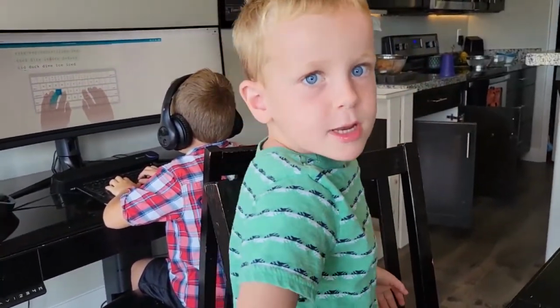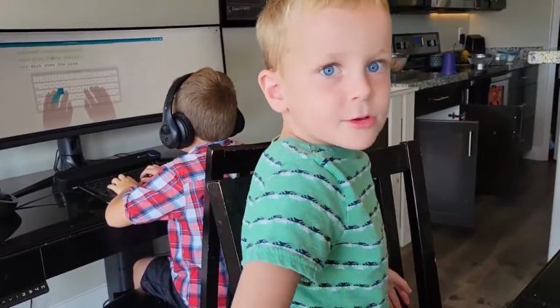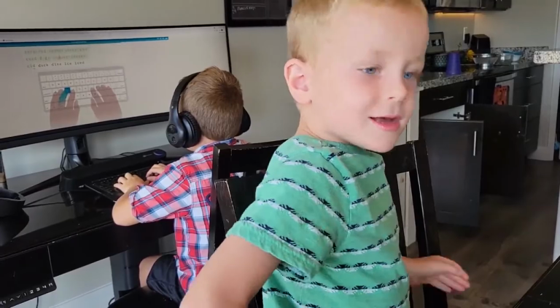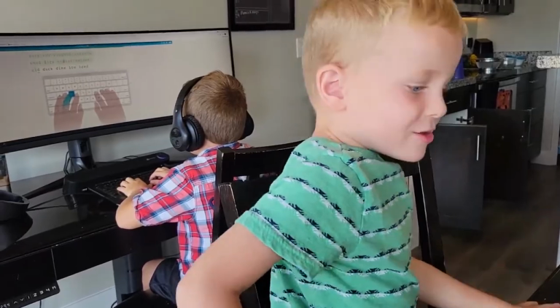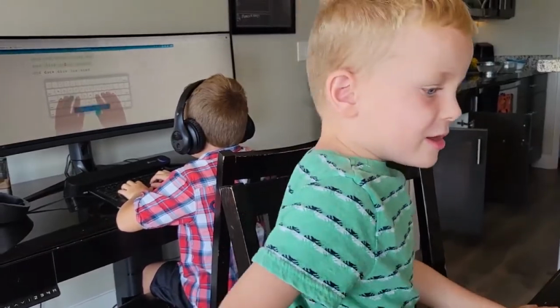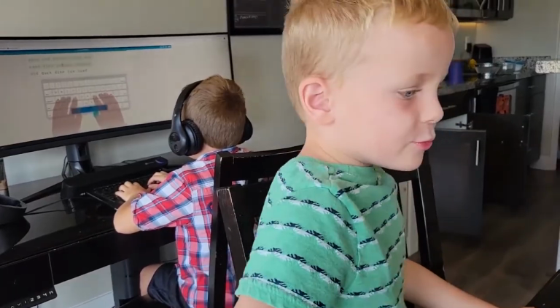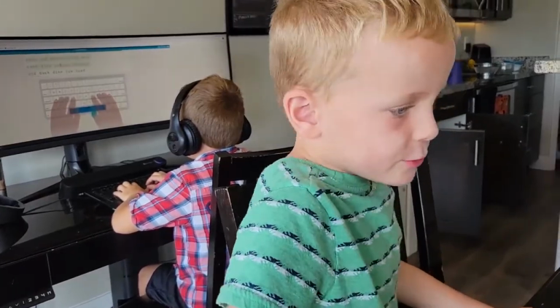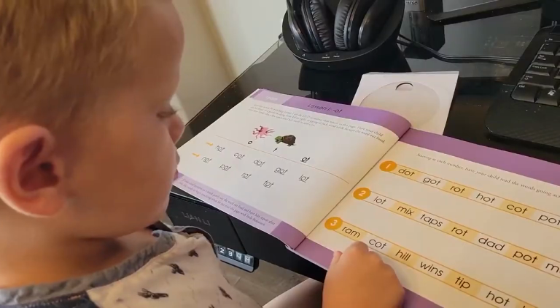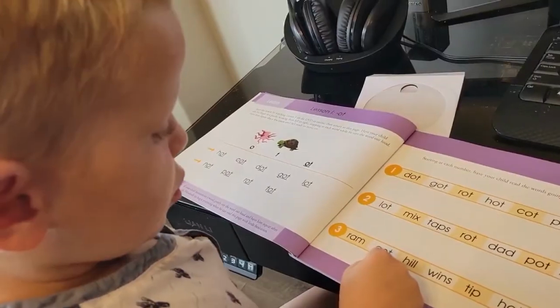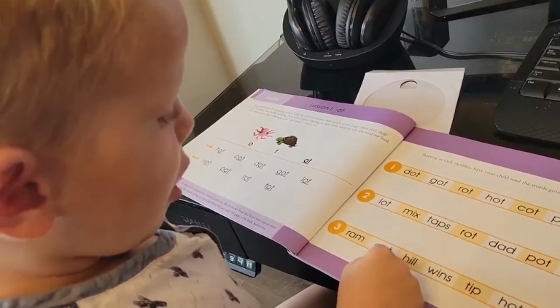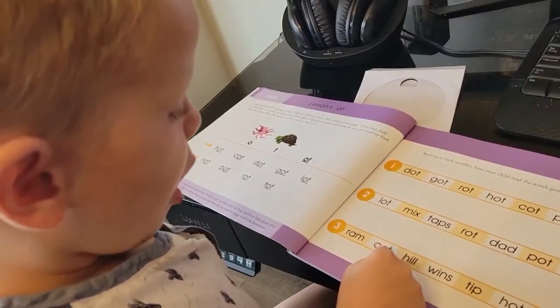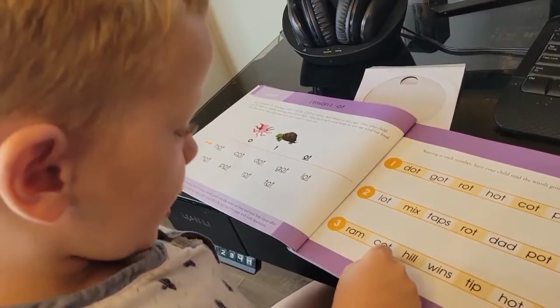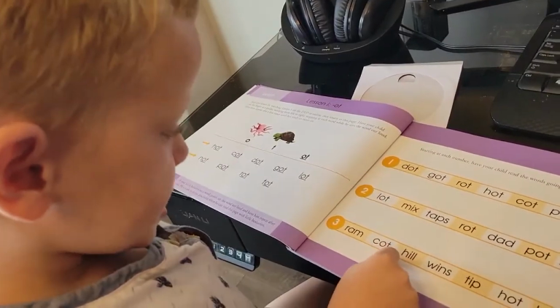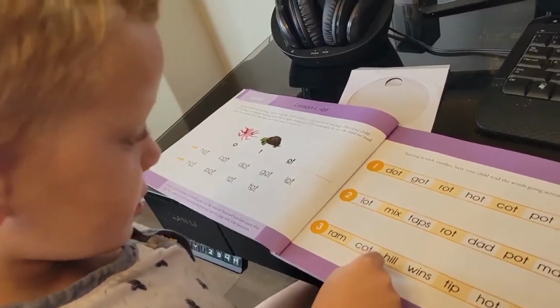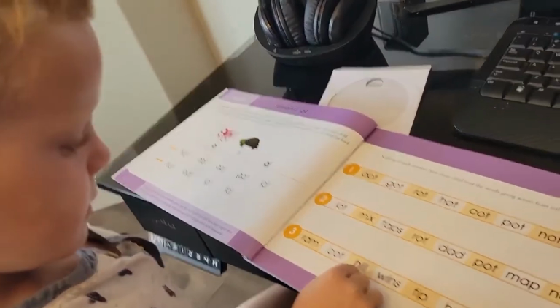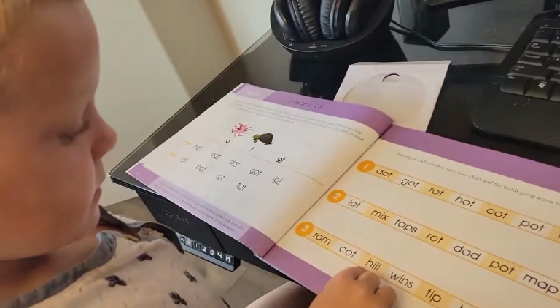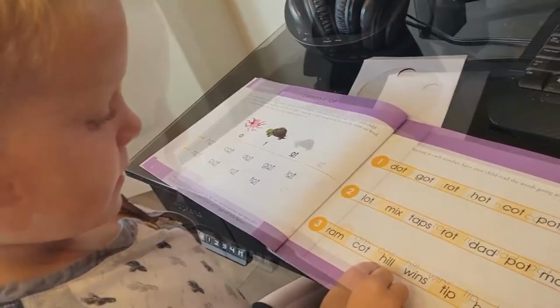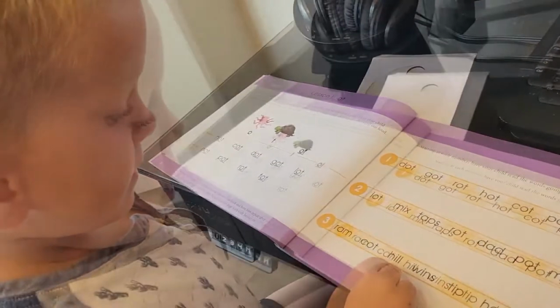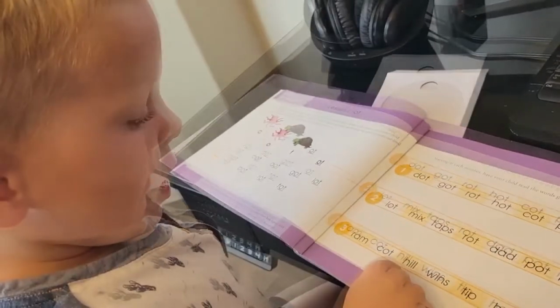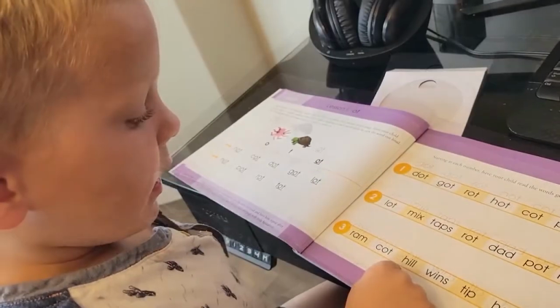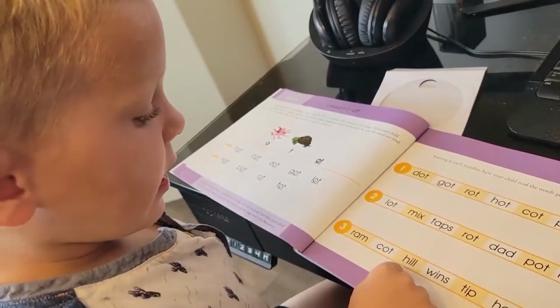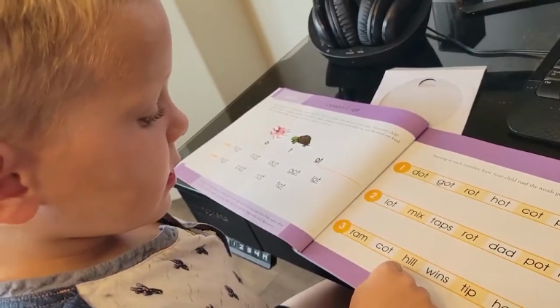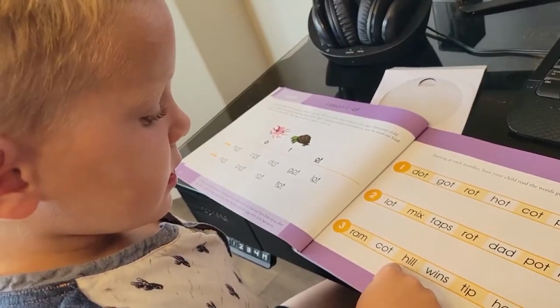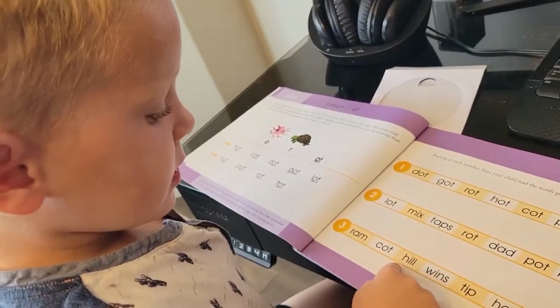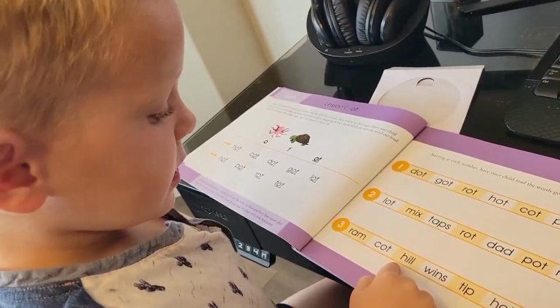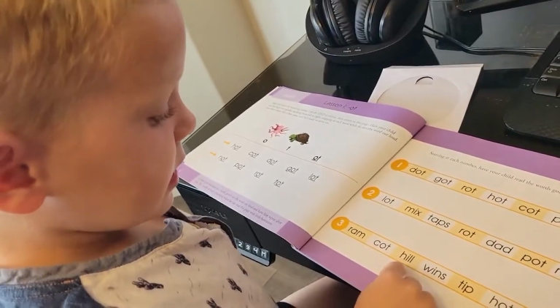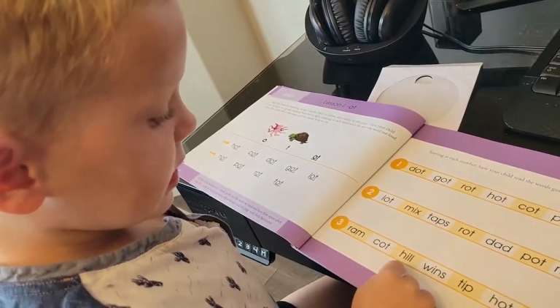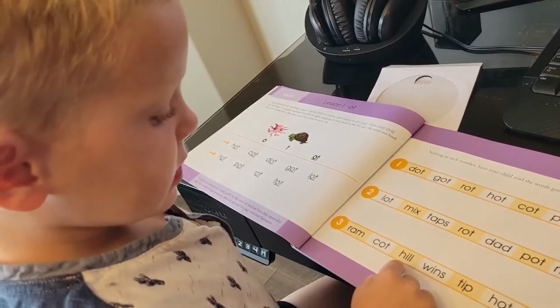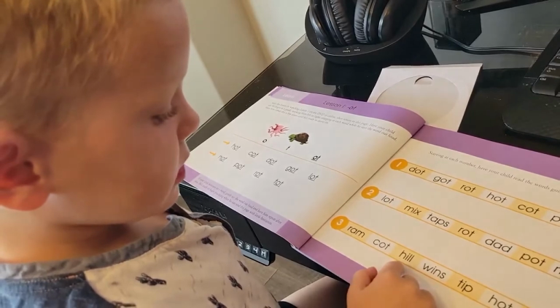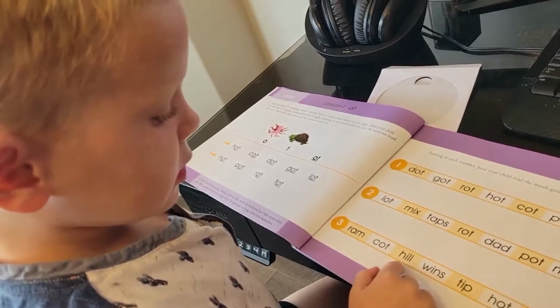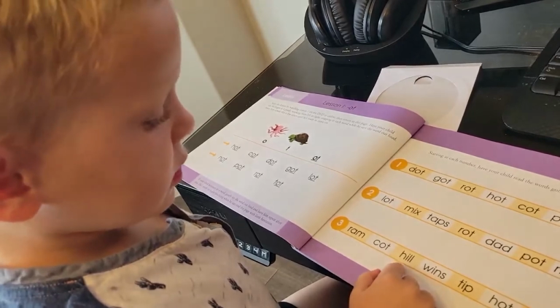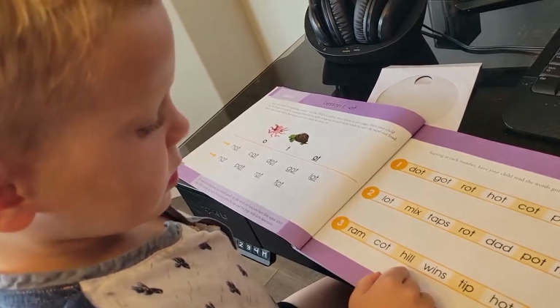Cooper practices reading words aloud: ram, cop, super, hit, kill.